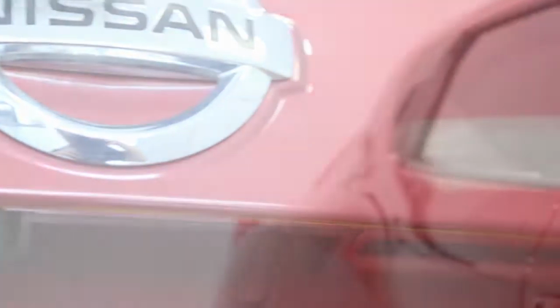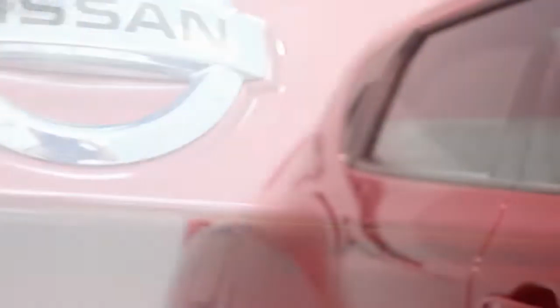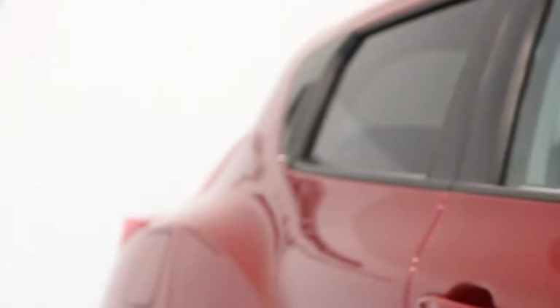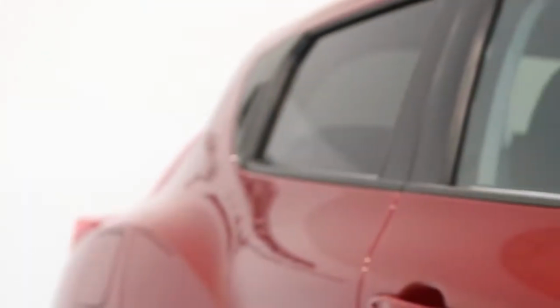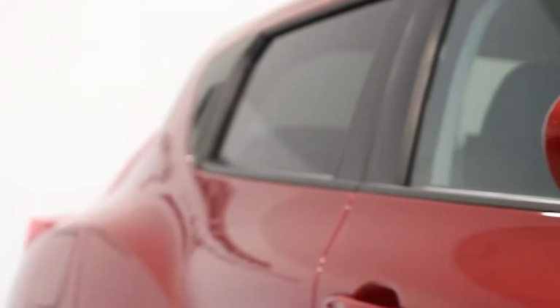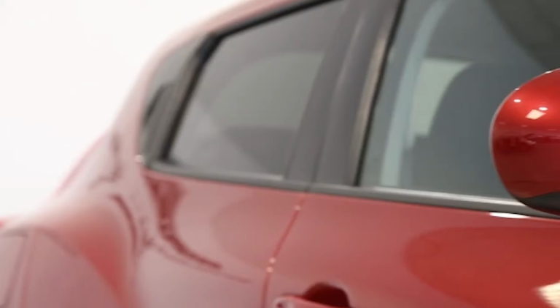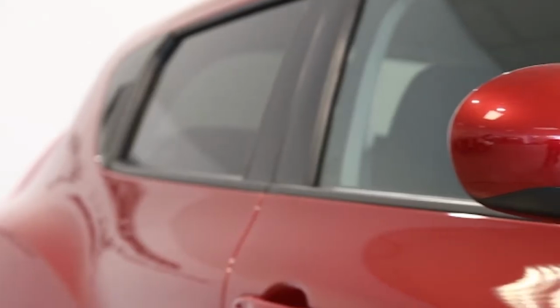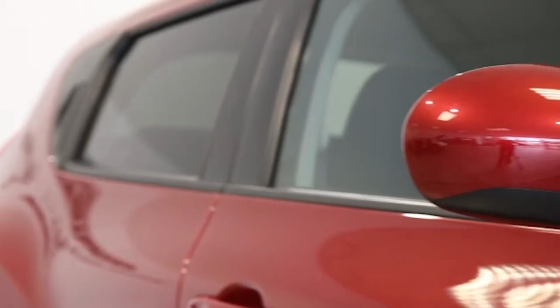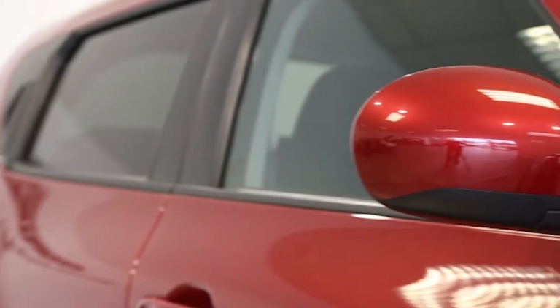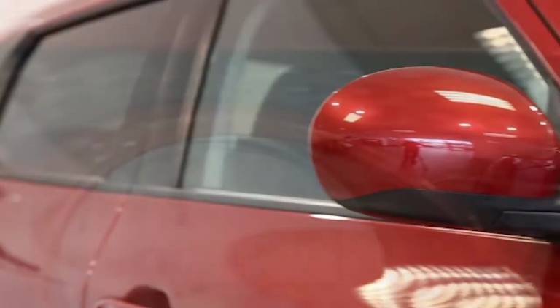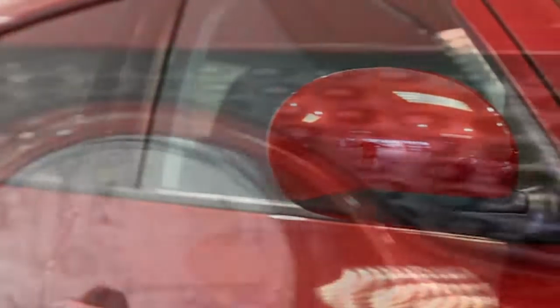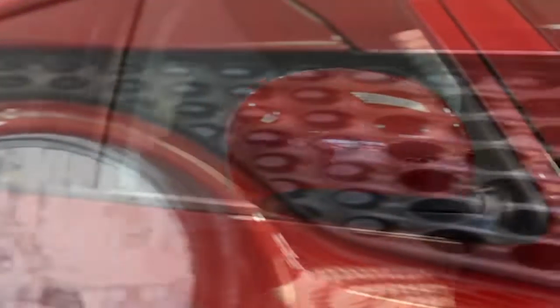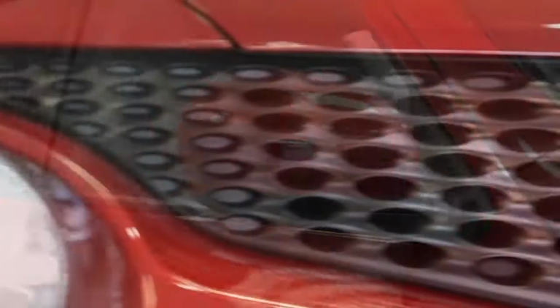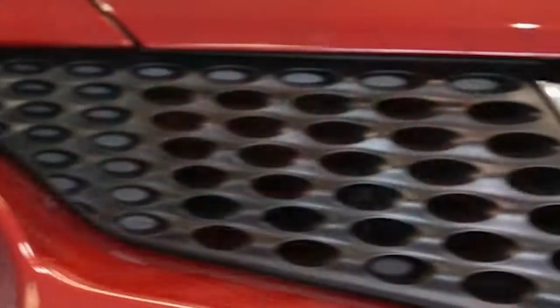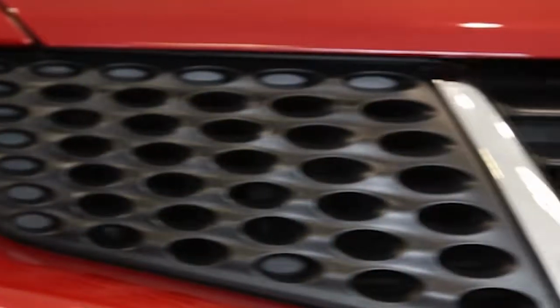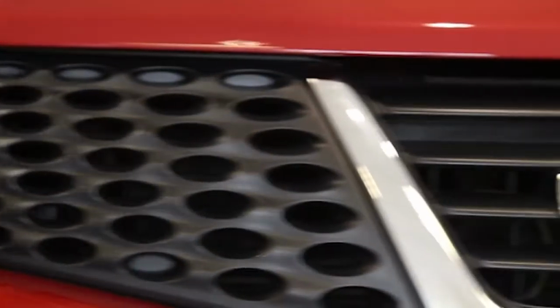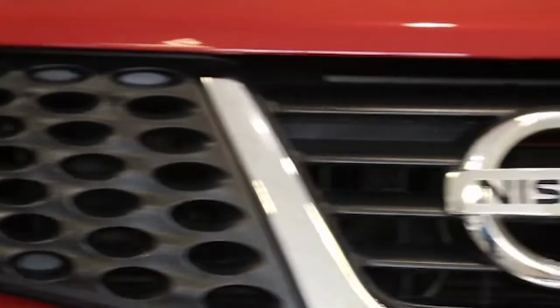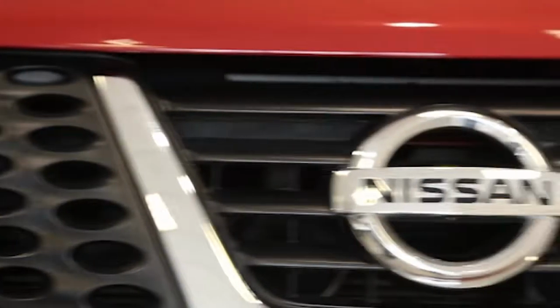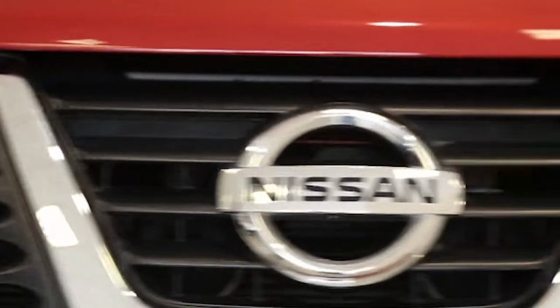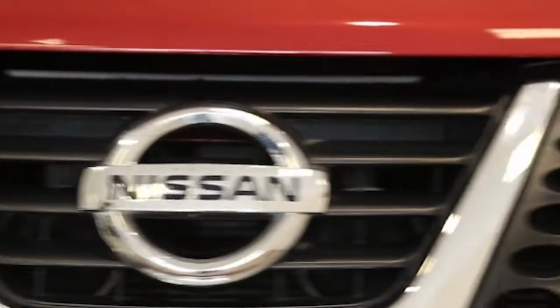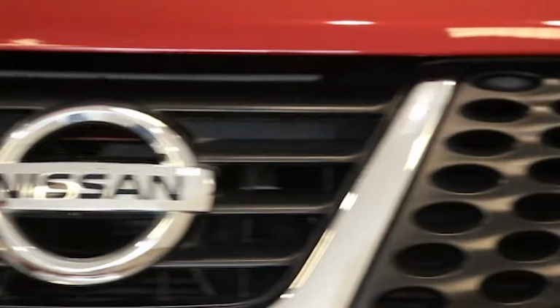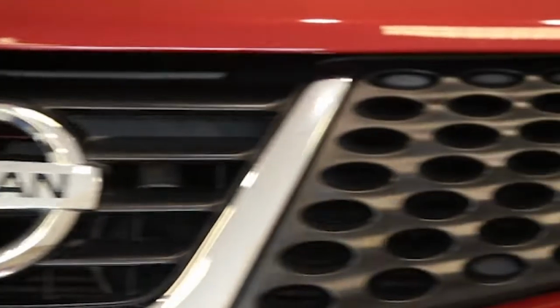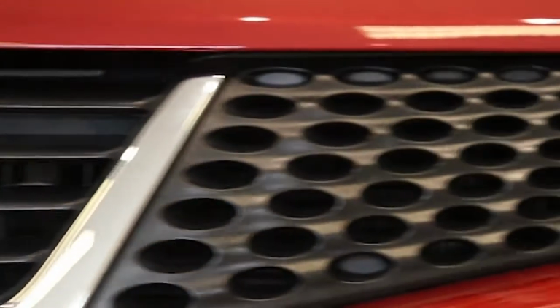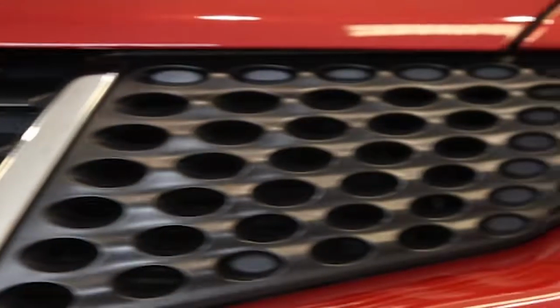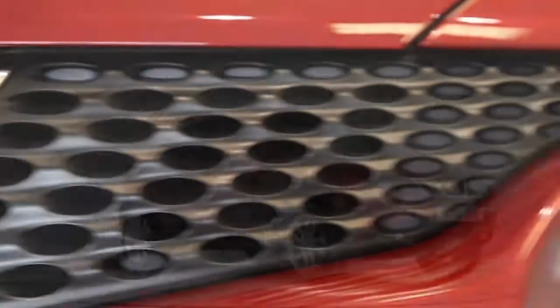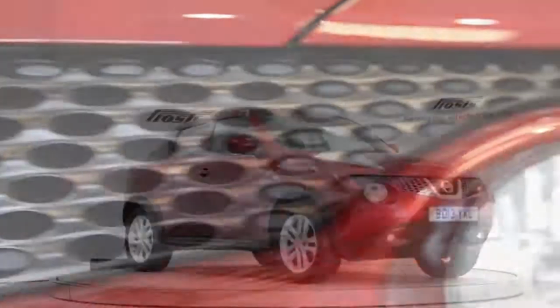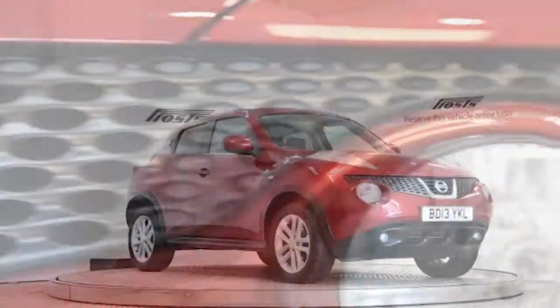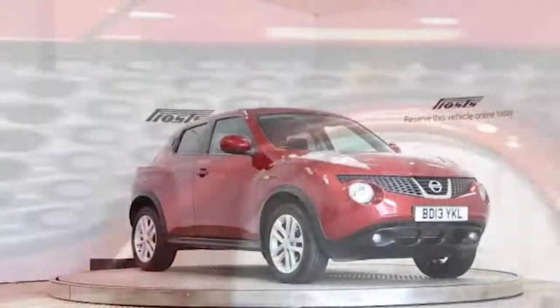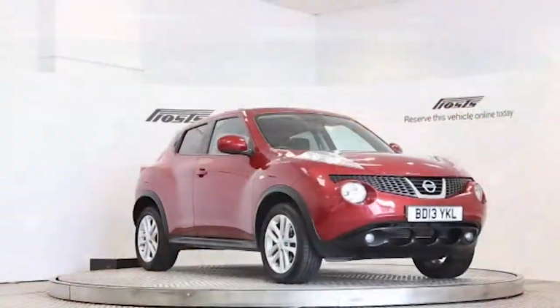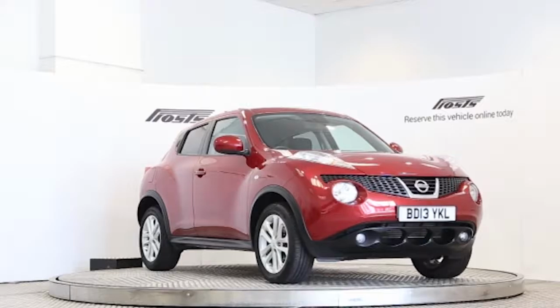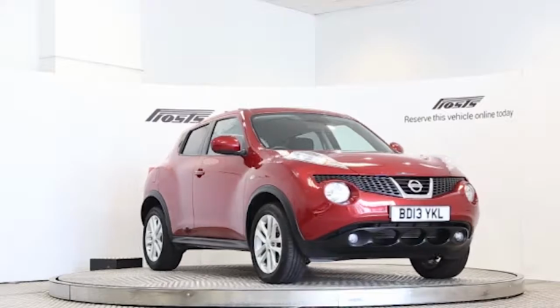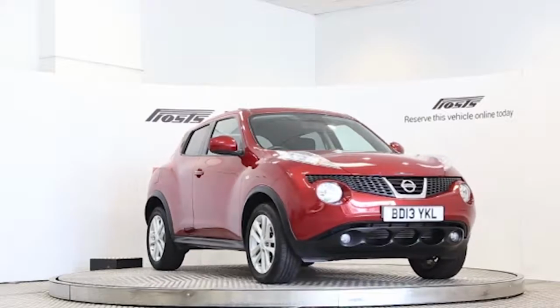Reserve this car online today for 48 hours for an obligation fully refundable £100.